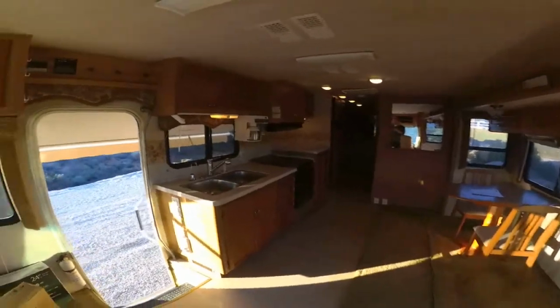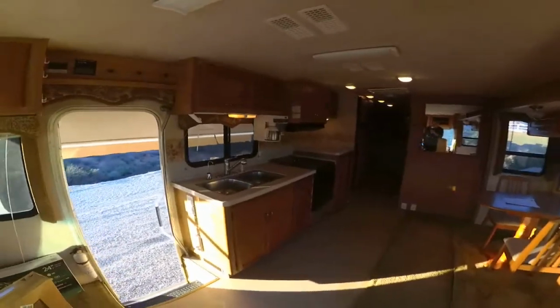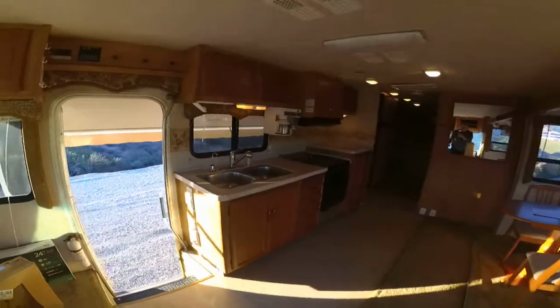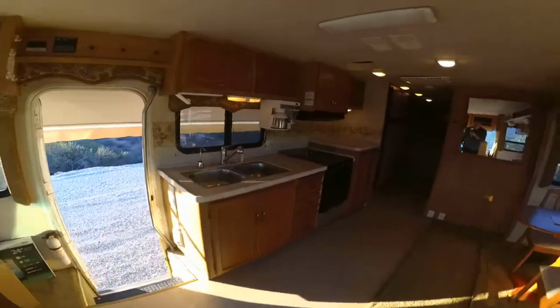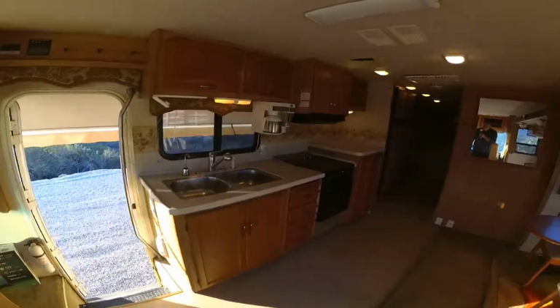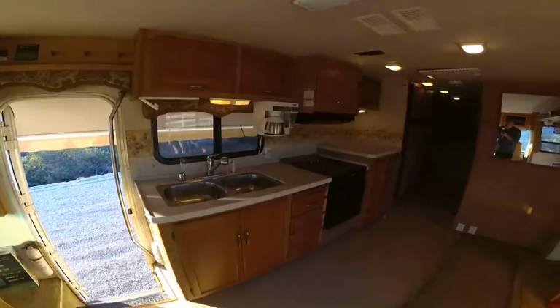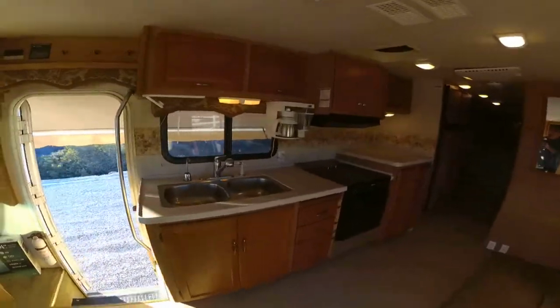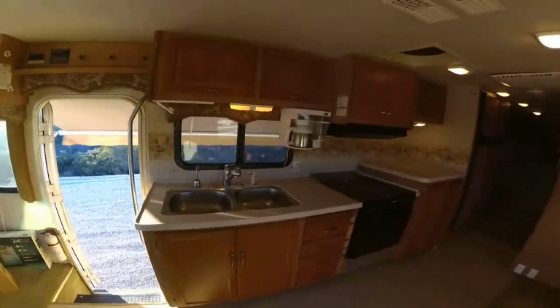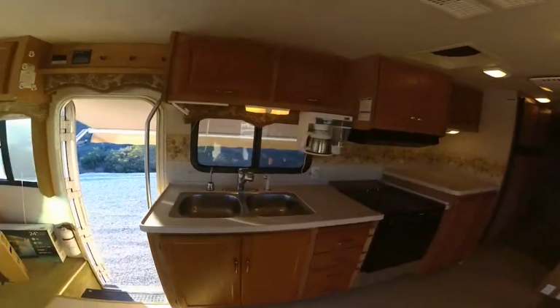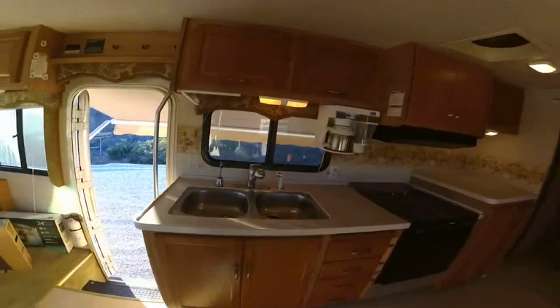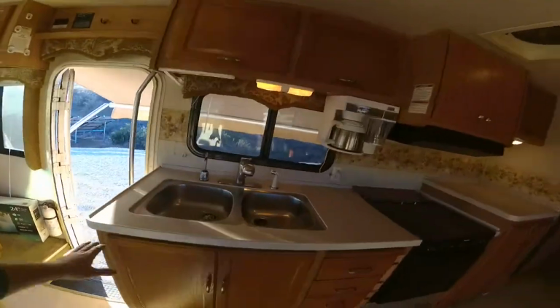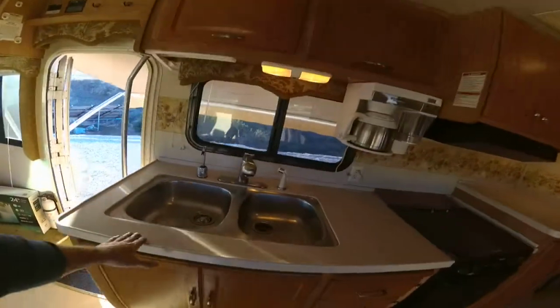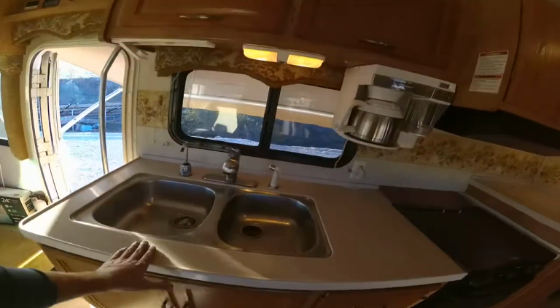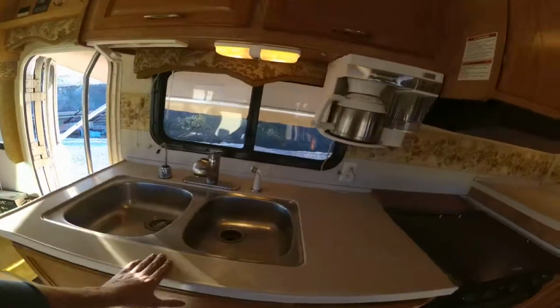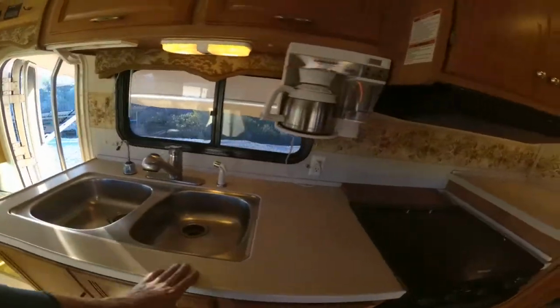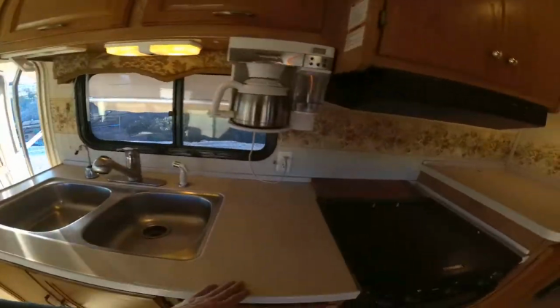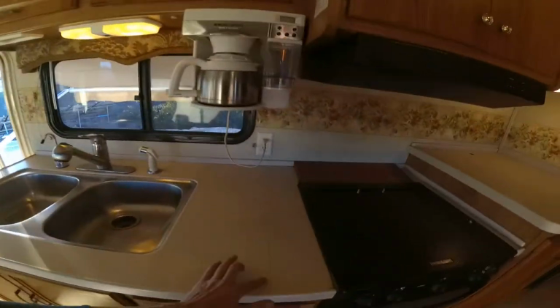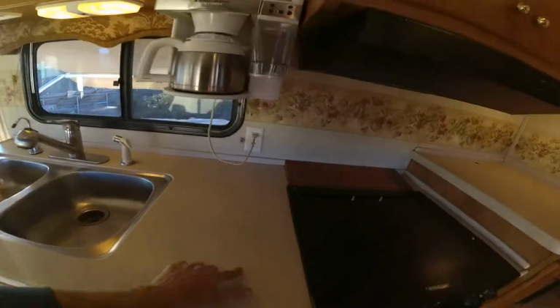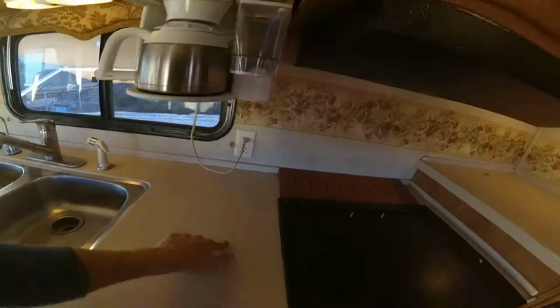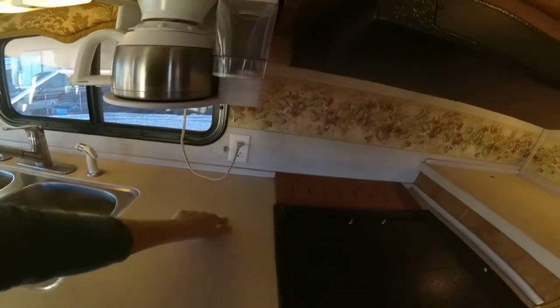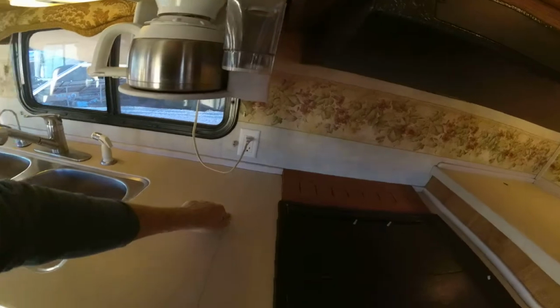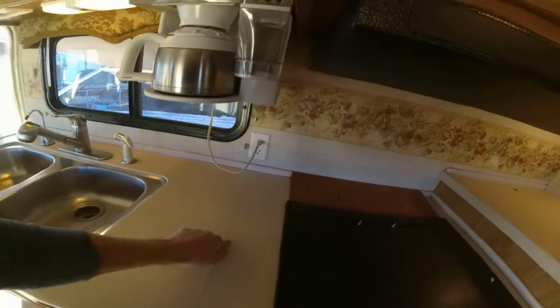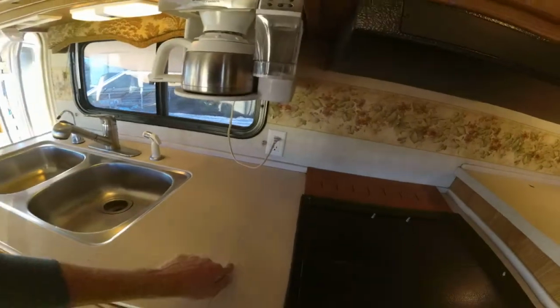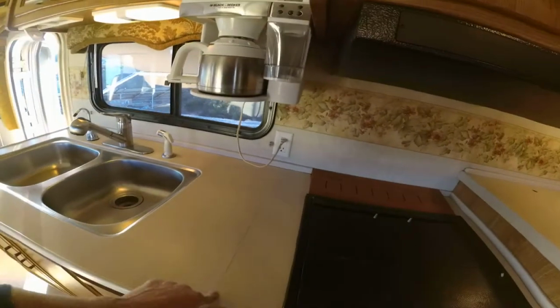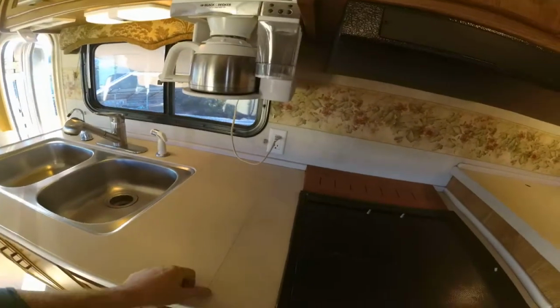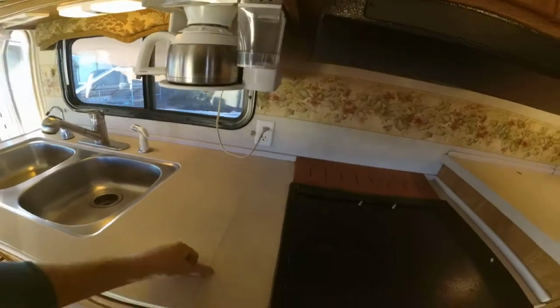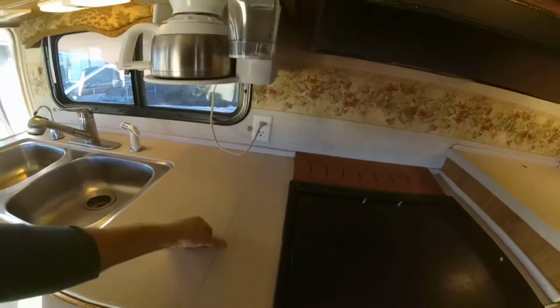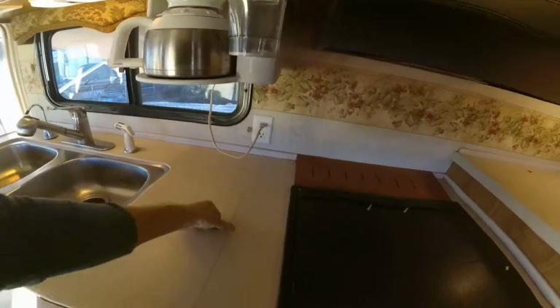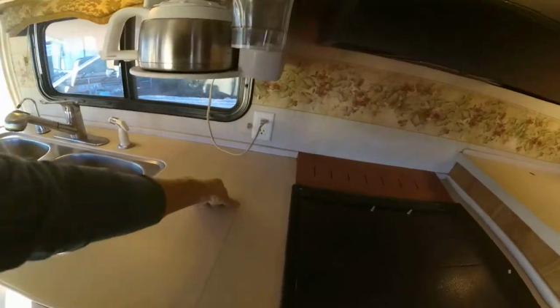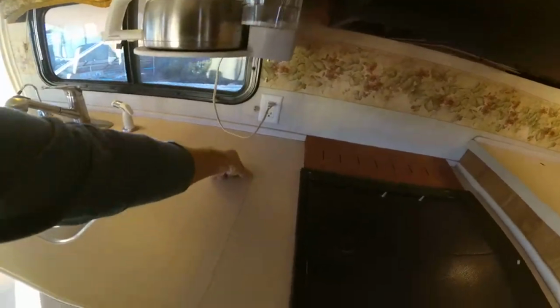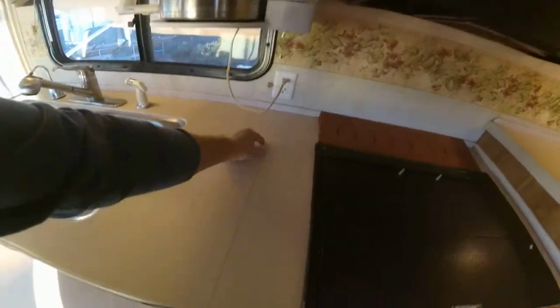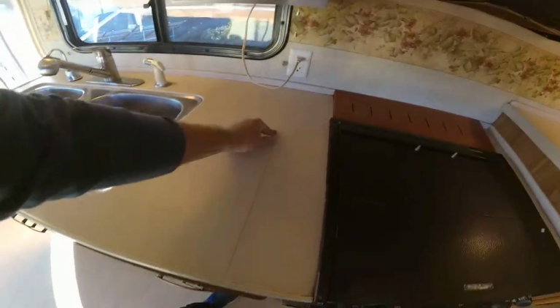Overall, very good coach. It's got Corian countertops, though there may be a crack or a line on there — you can see it.